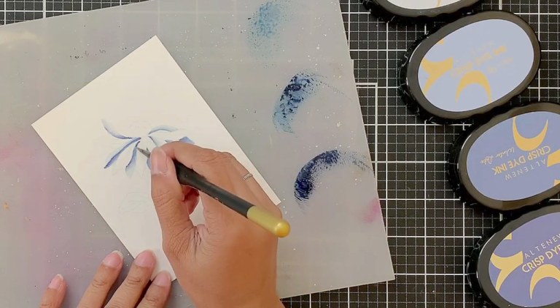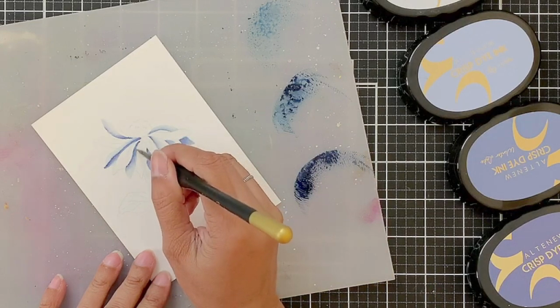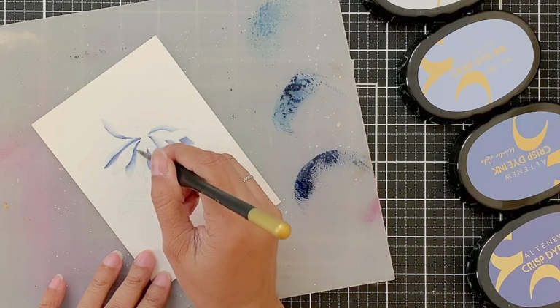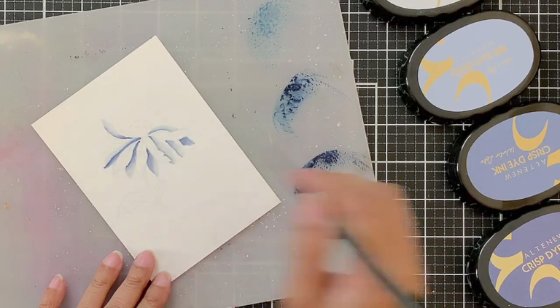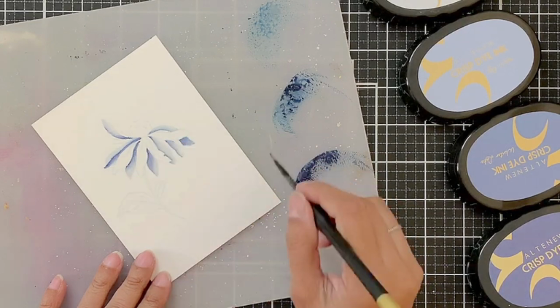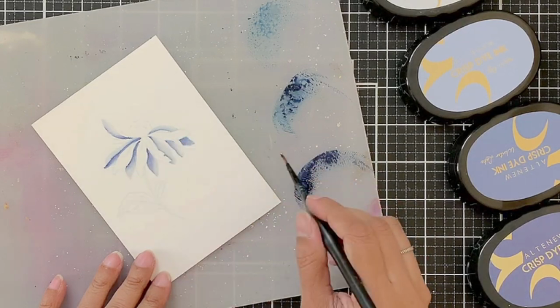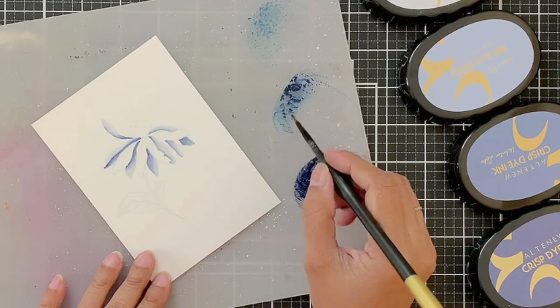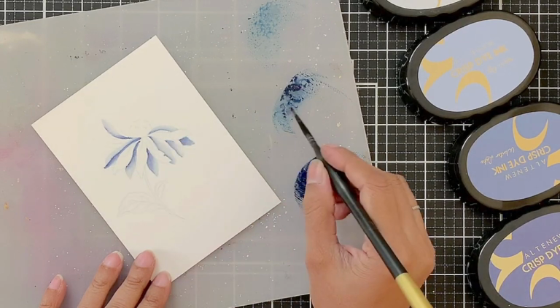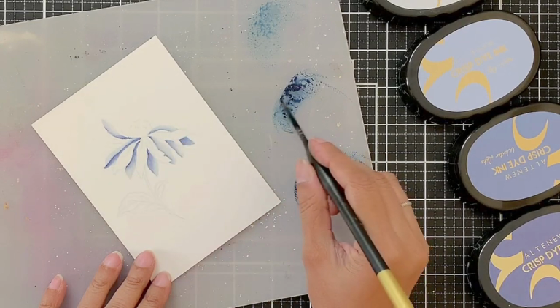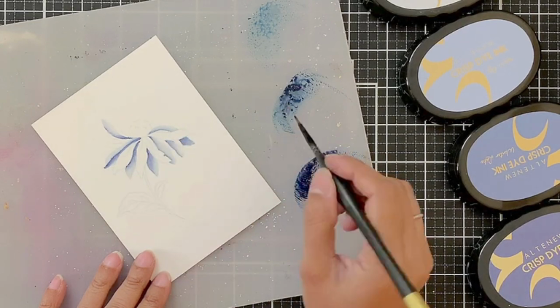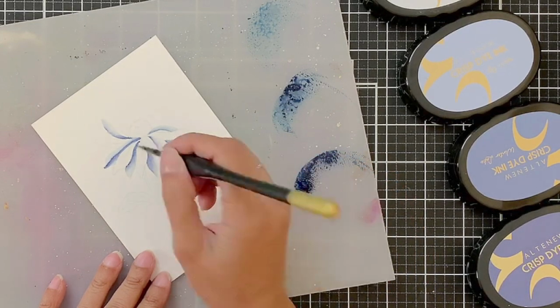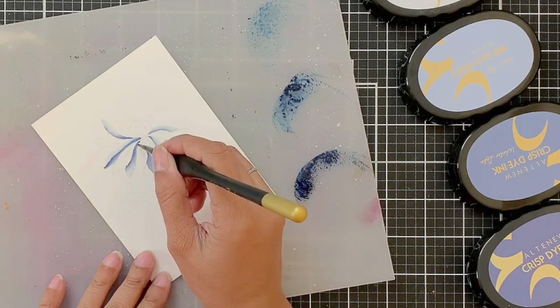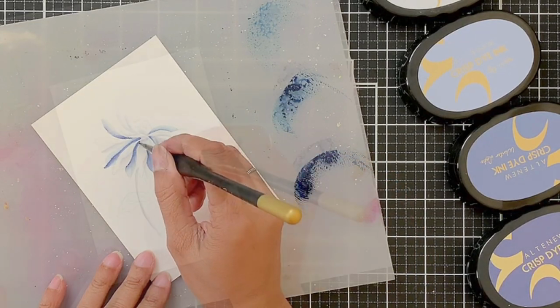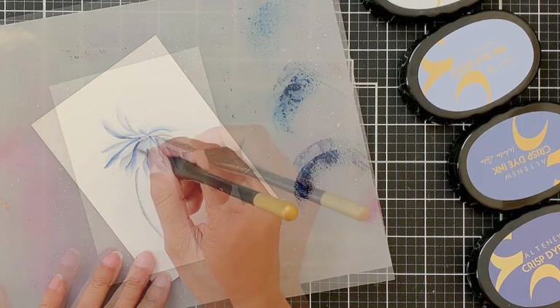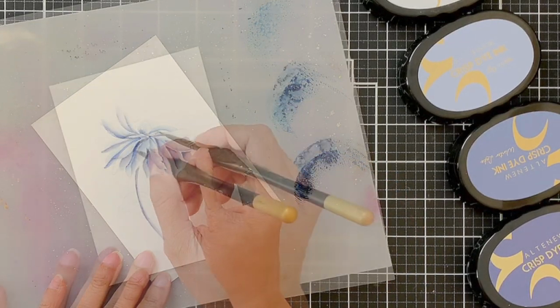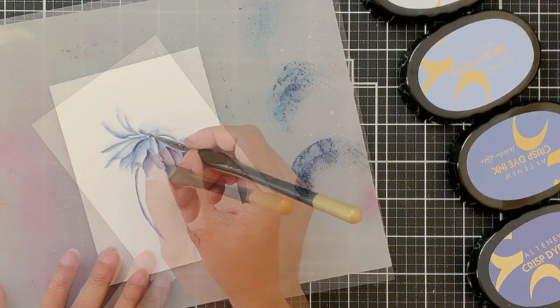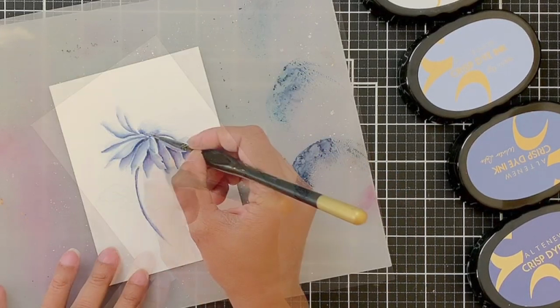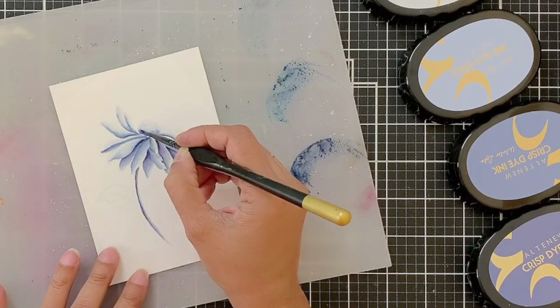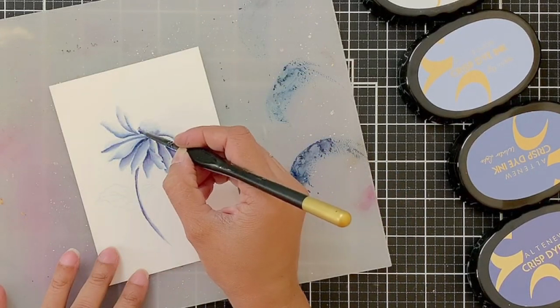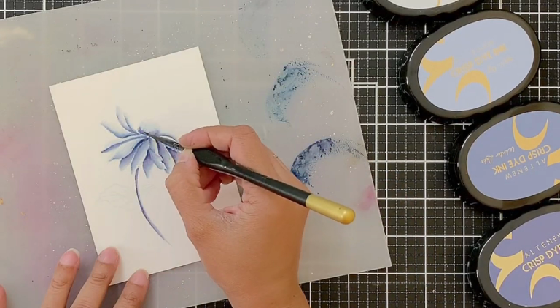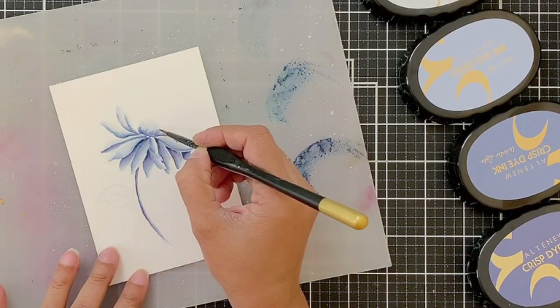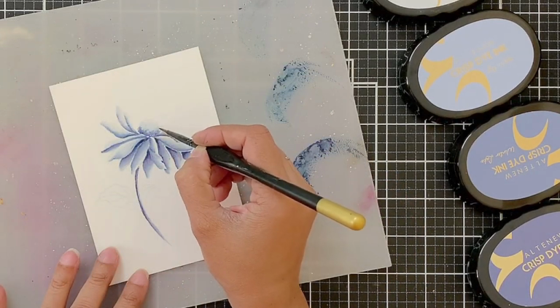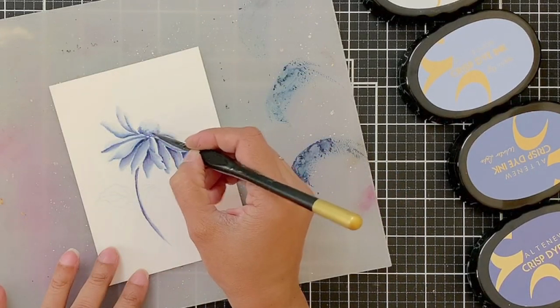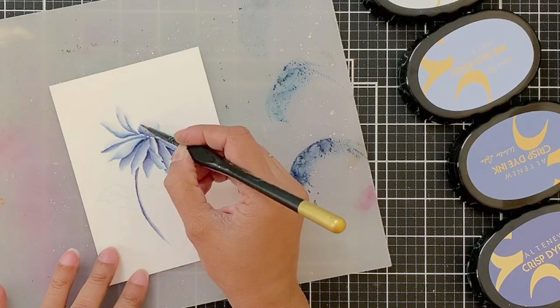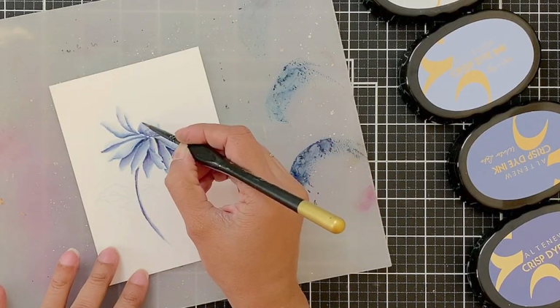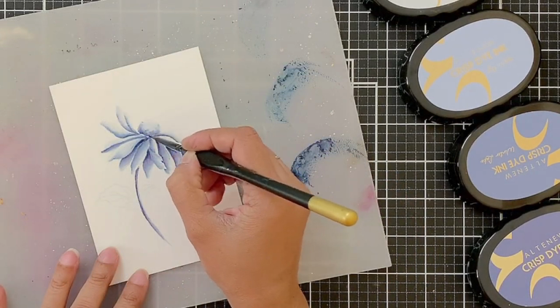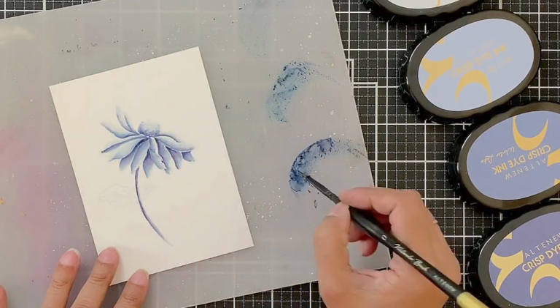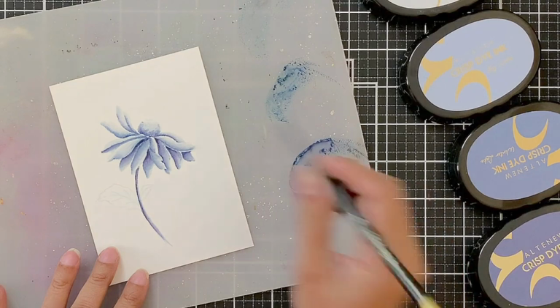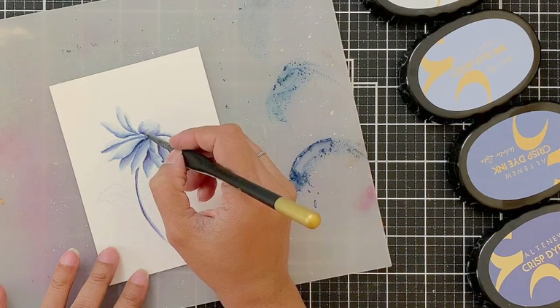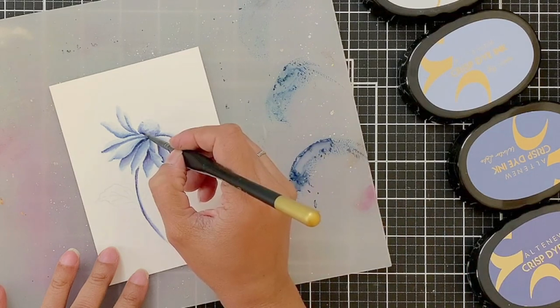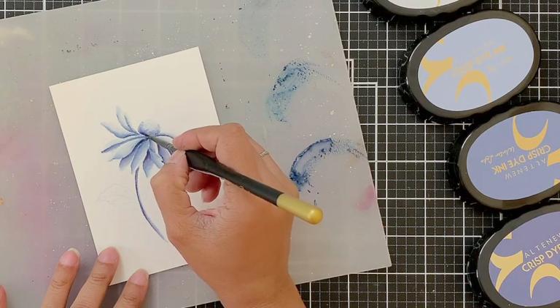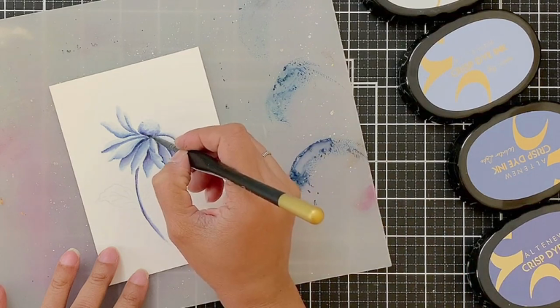Let's do some relaxing watercolour today to create a no-line monochromatic floral card.